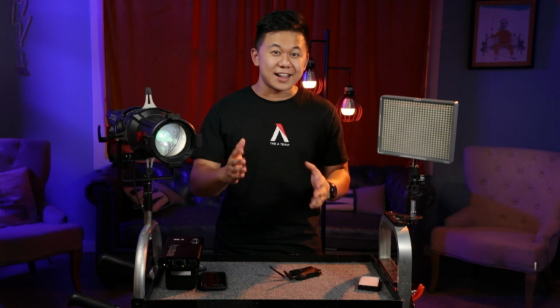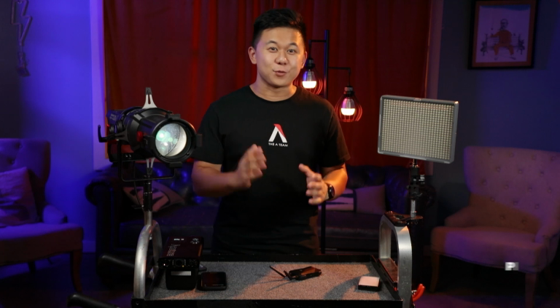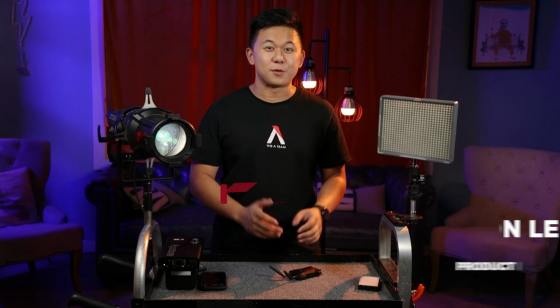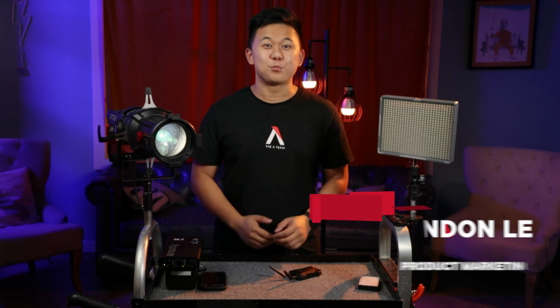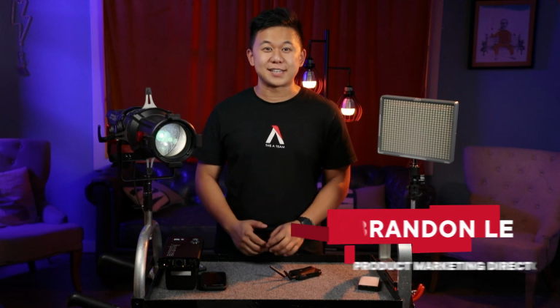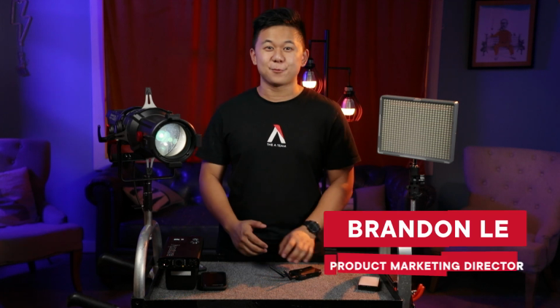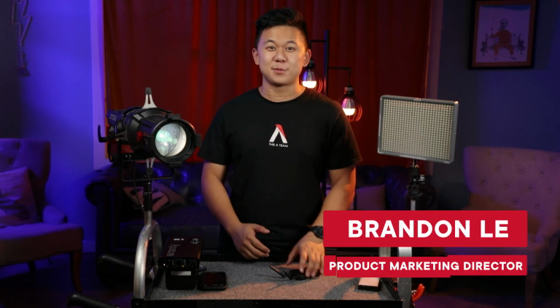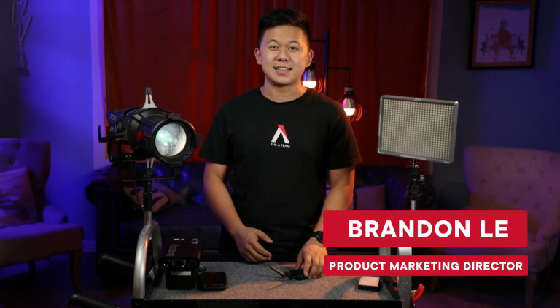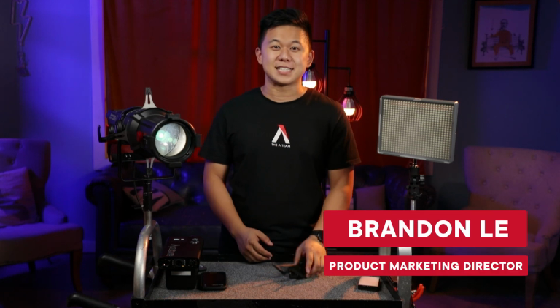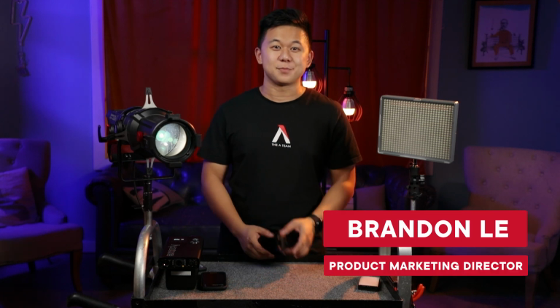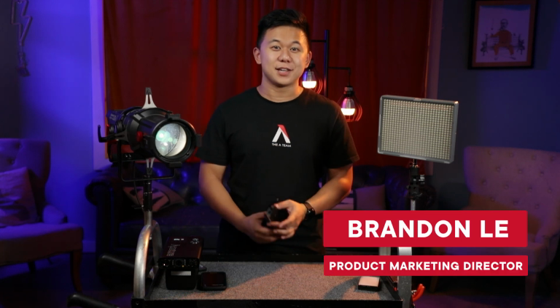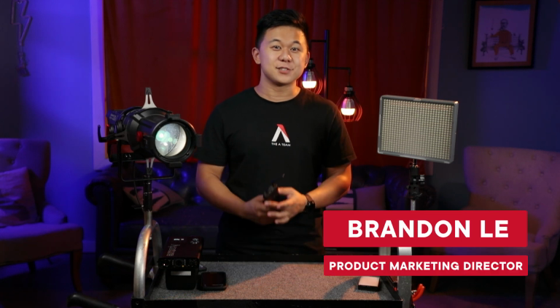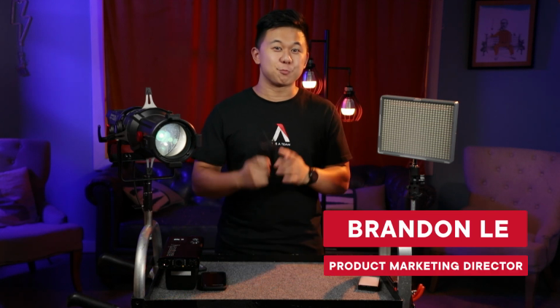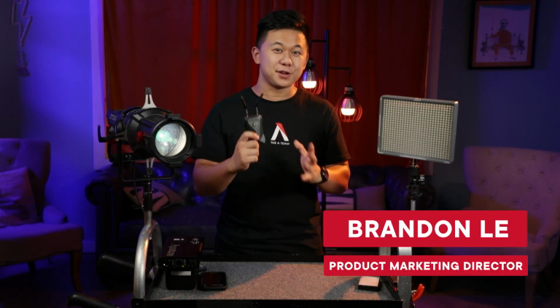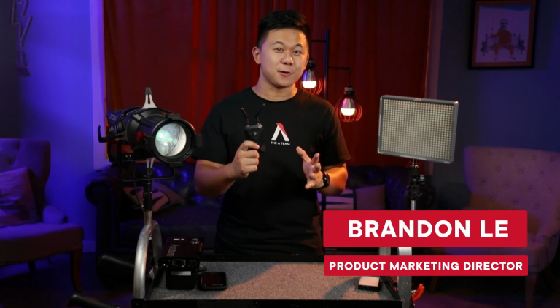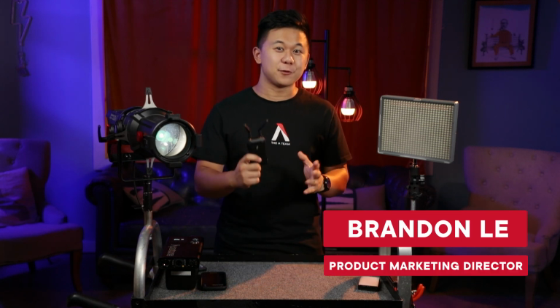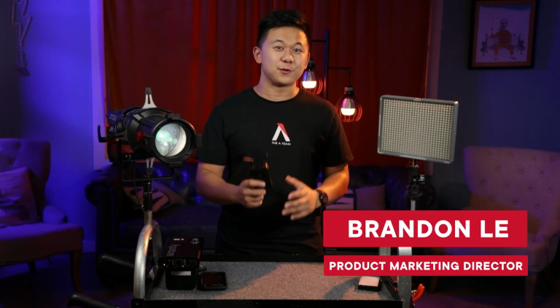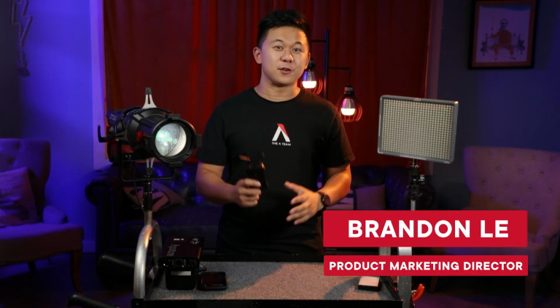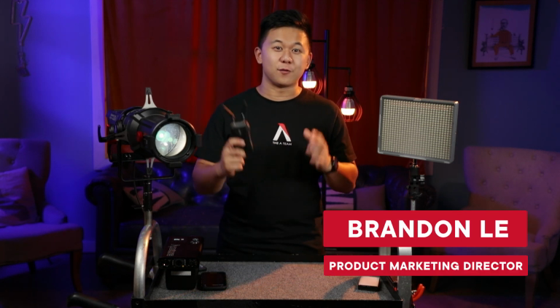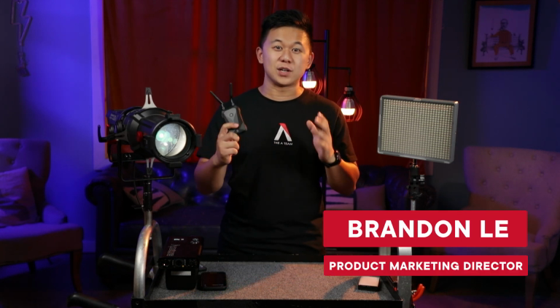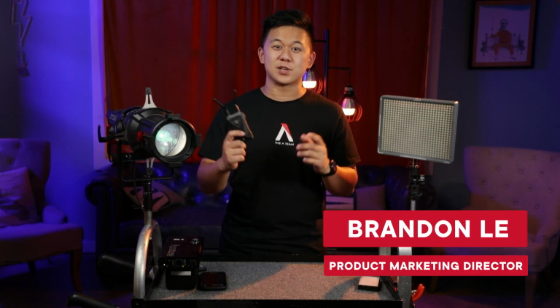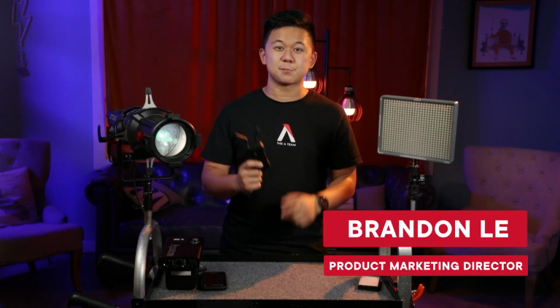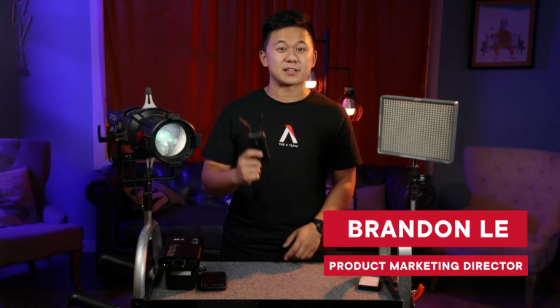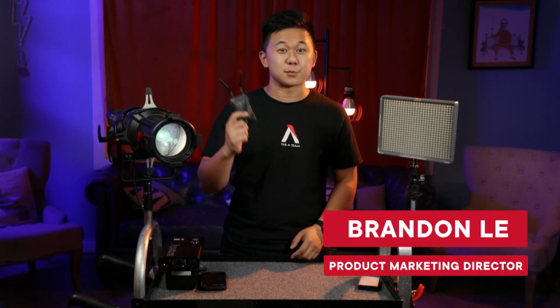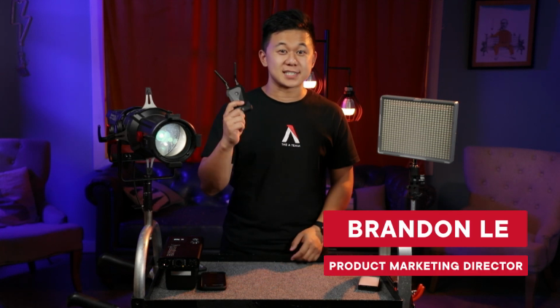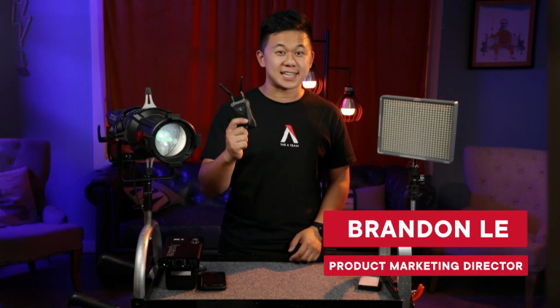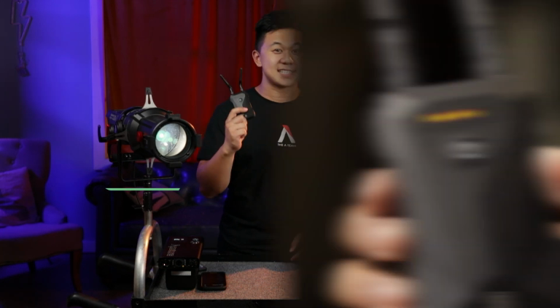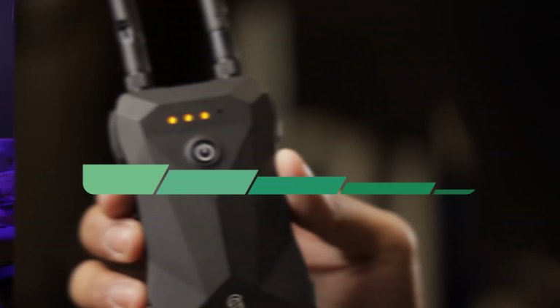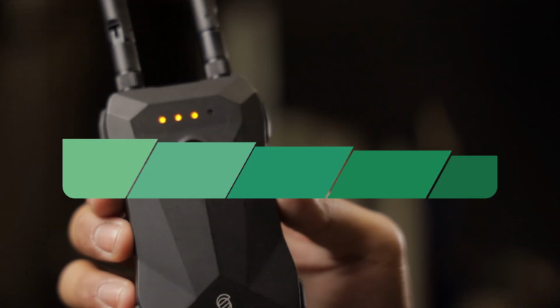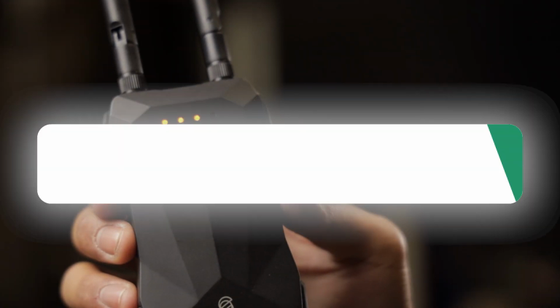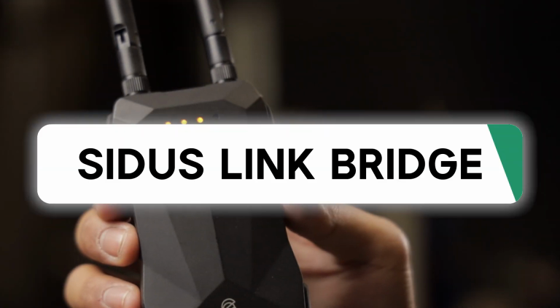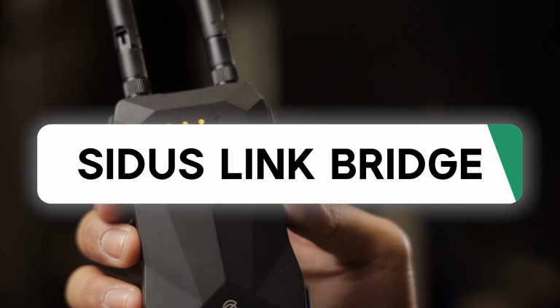Hey everyone, Brandon from the A-Team. Here's a brief overview of what to expect from the Sidus Link Bridge.